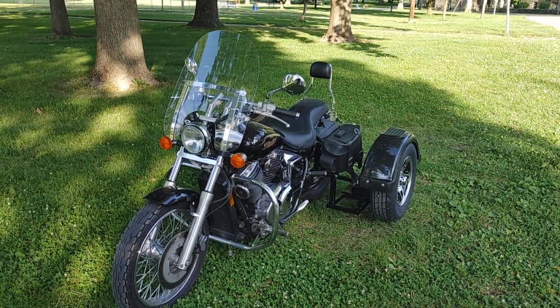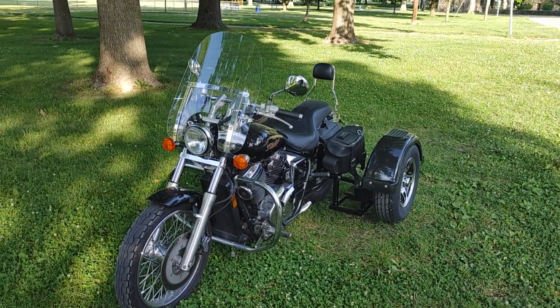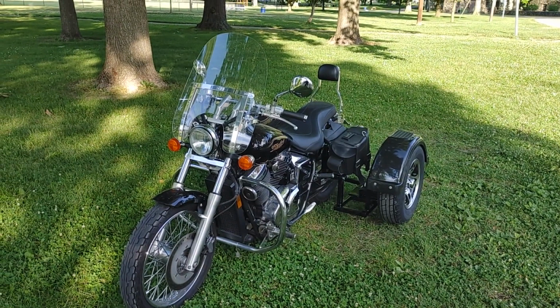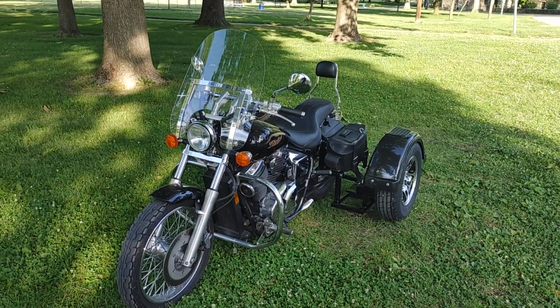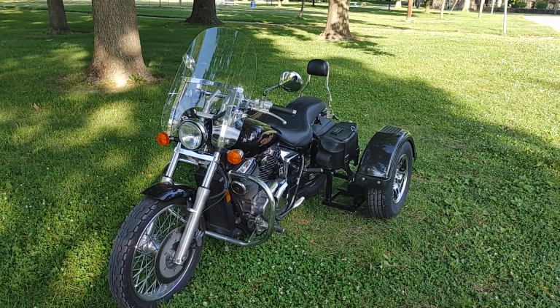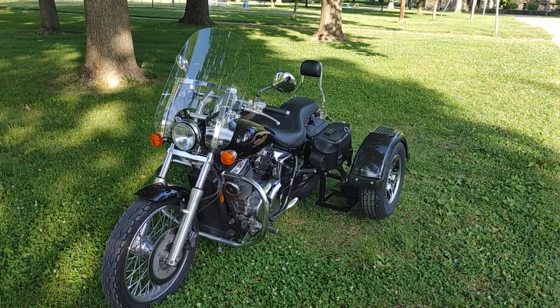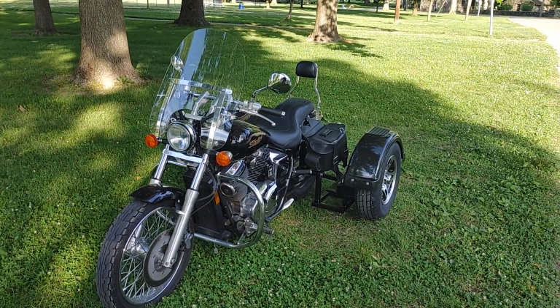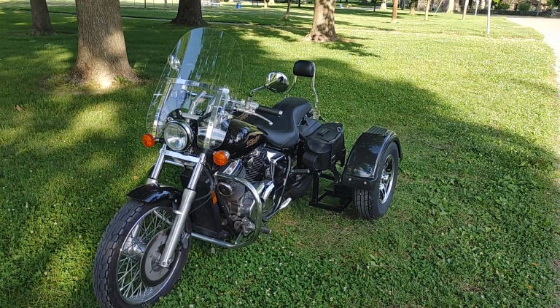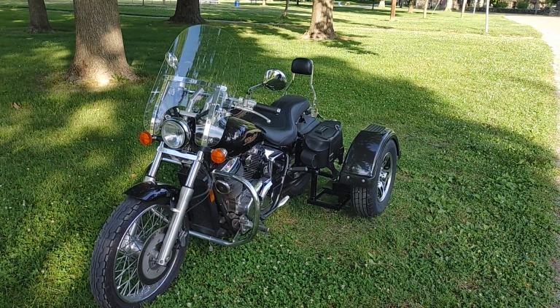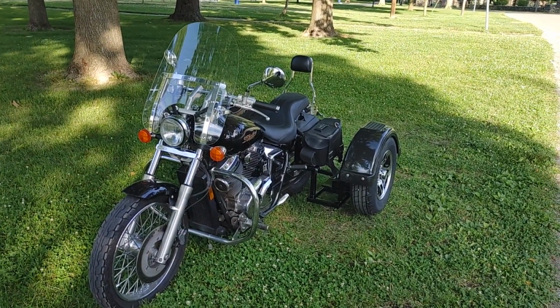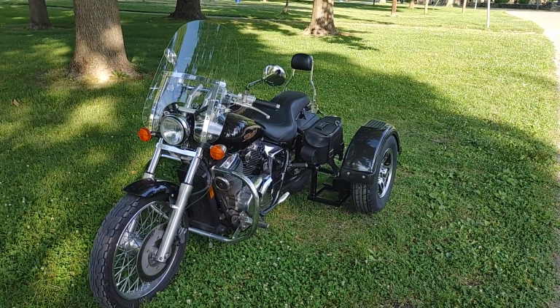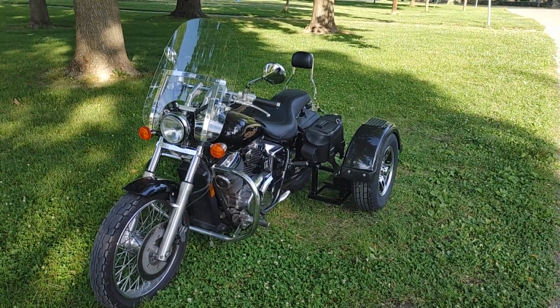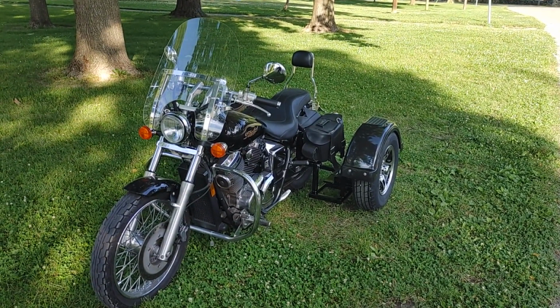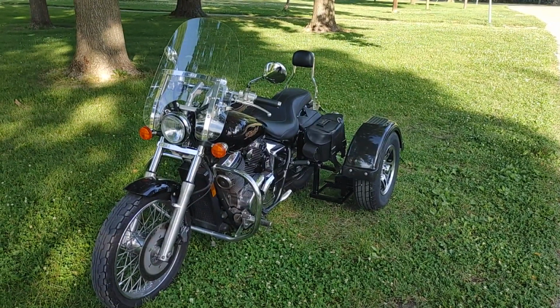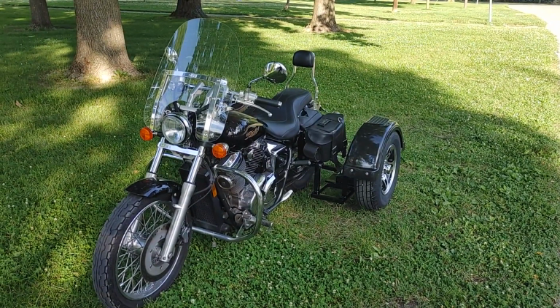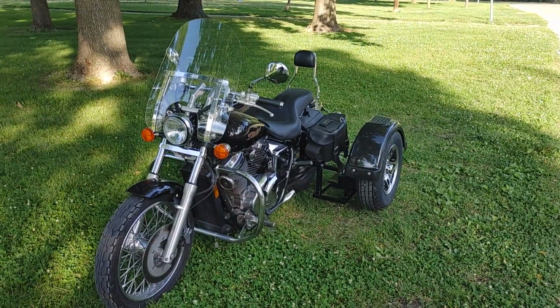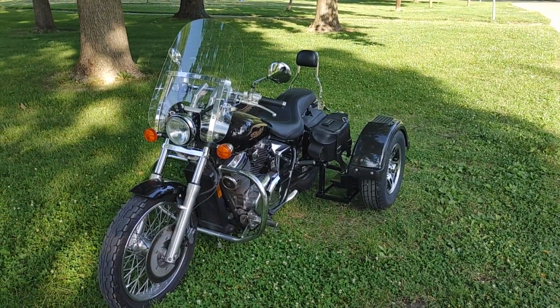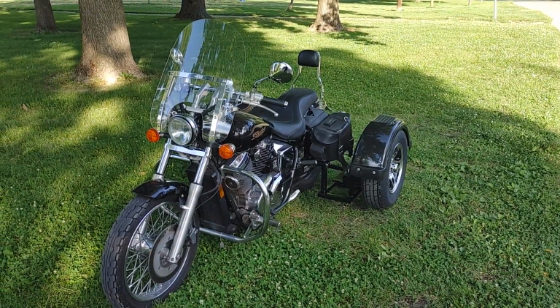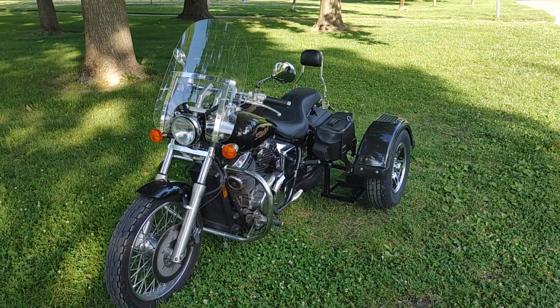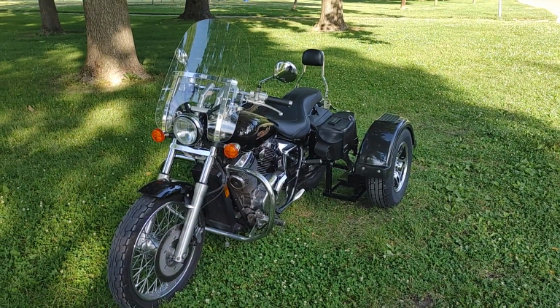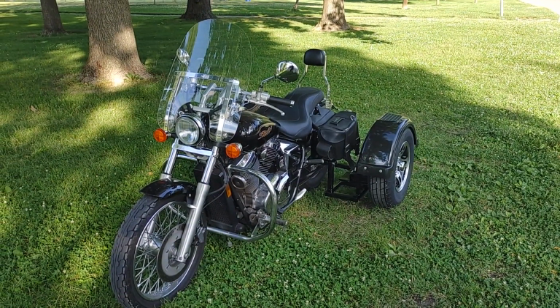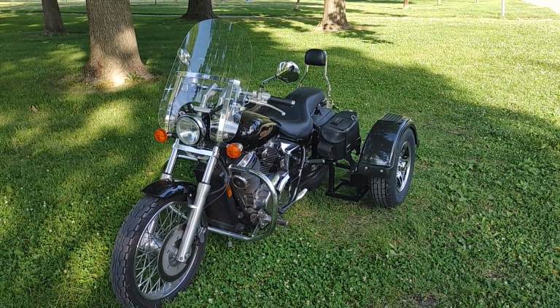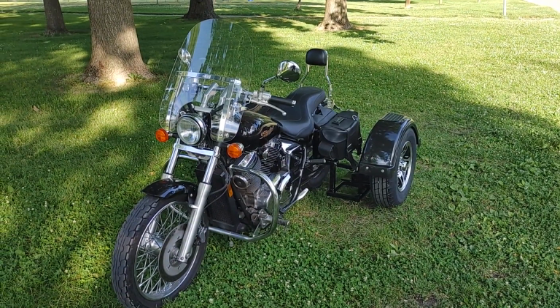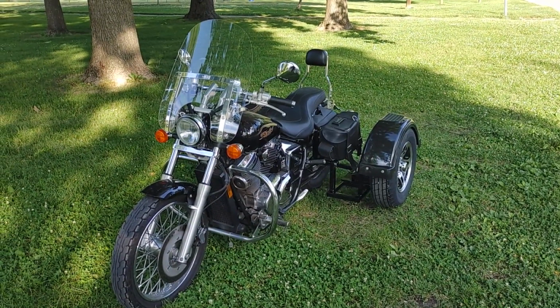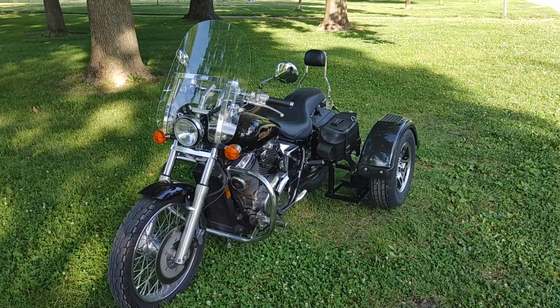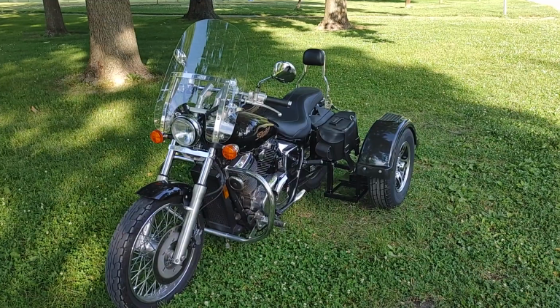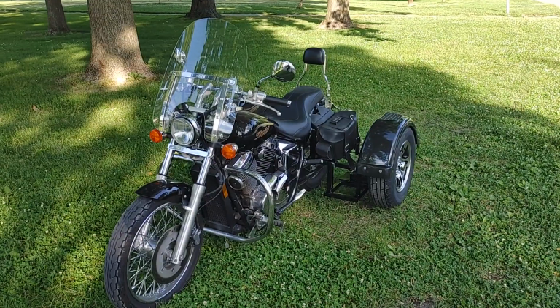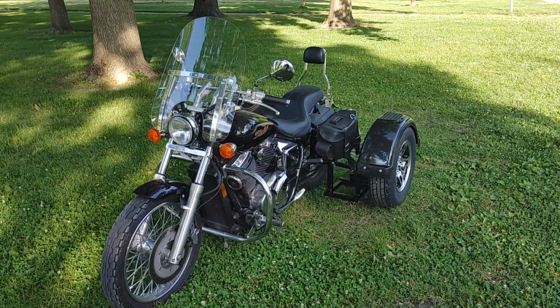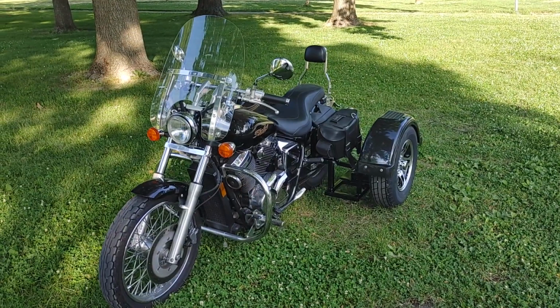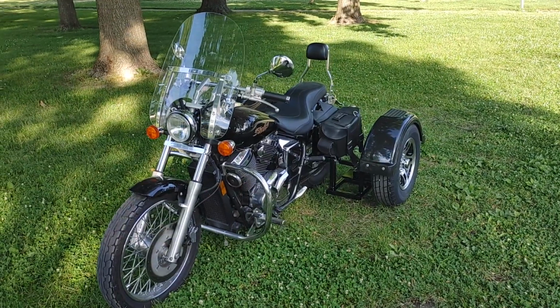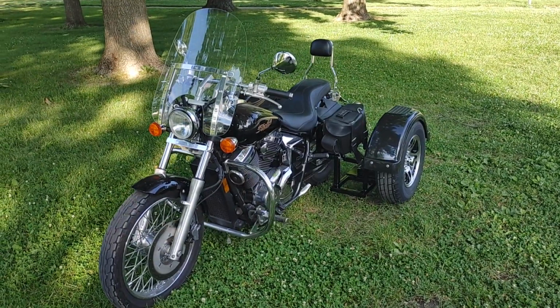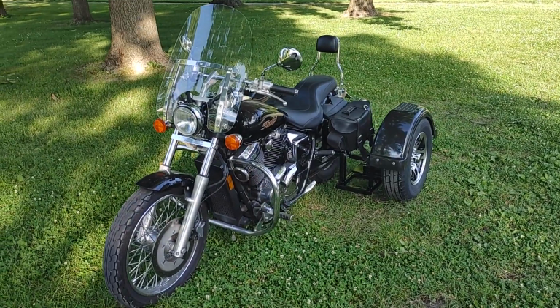This is David Moss with BIC Trikes. Today we're going to show off a 2007 Honda Shadow Spirit.